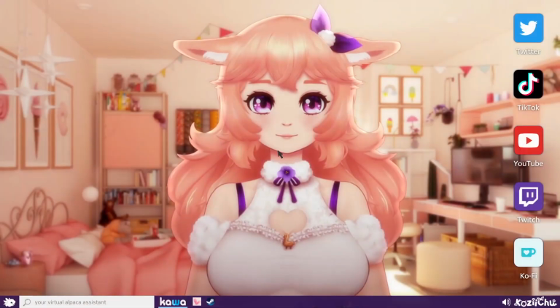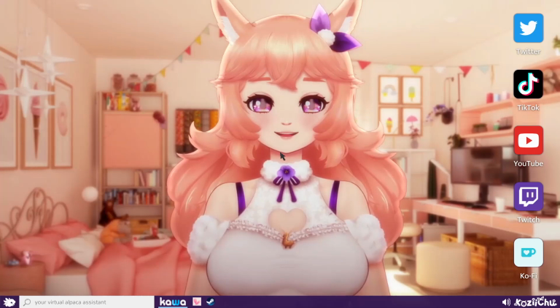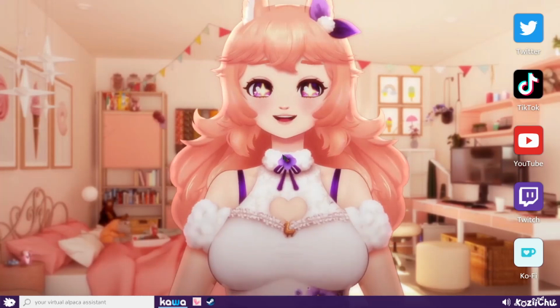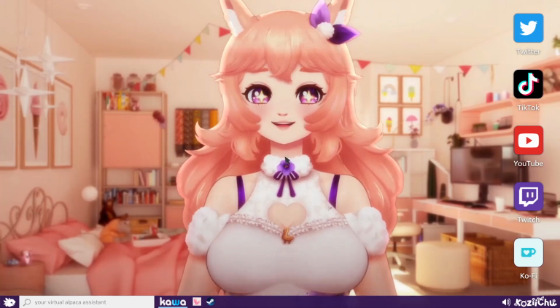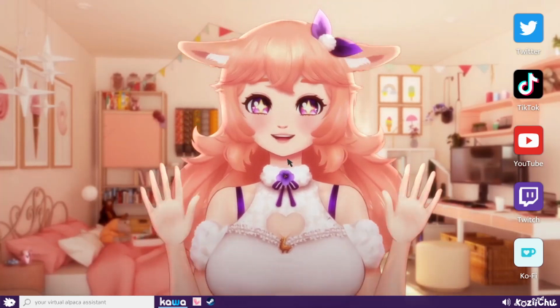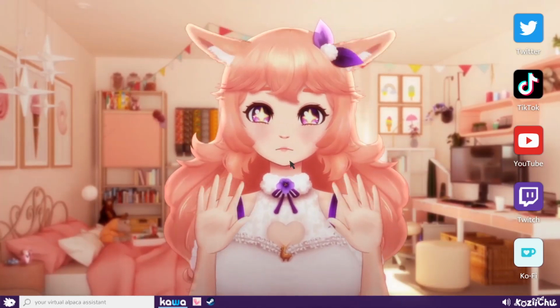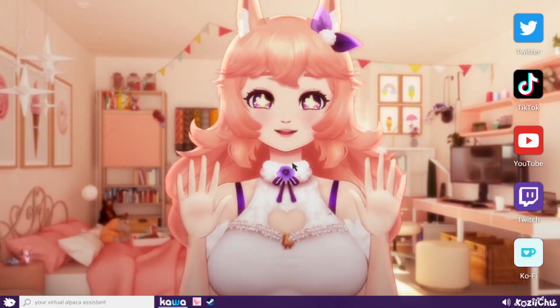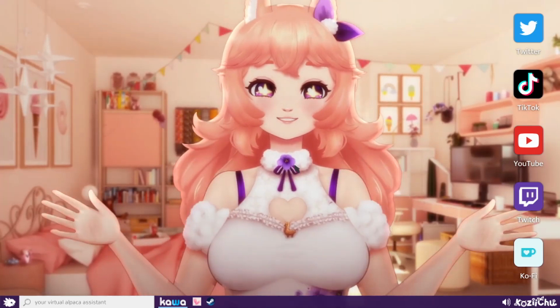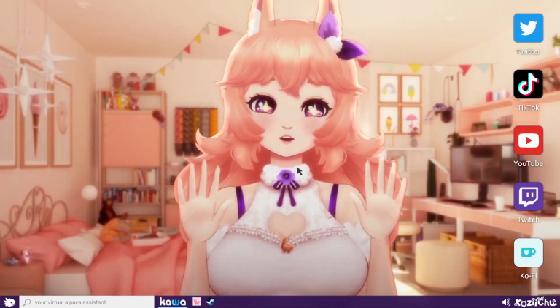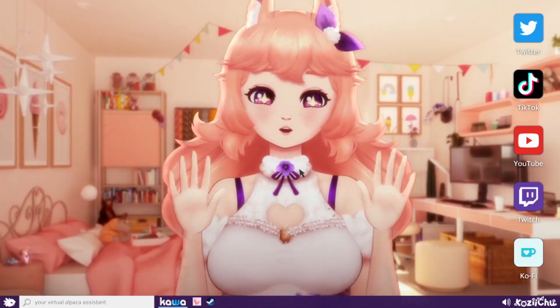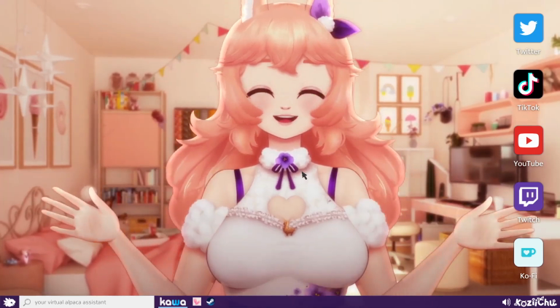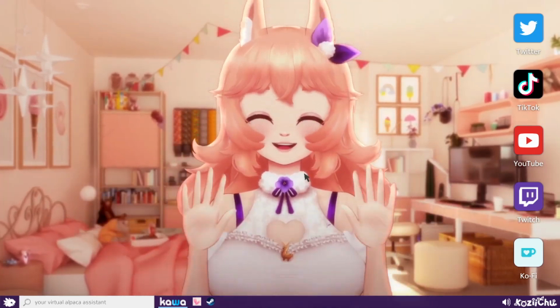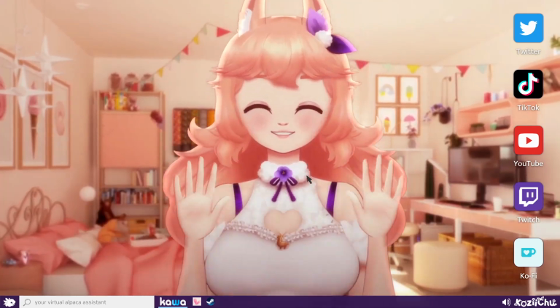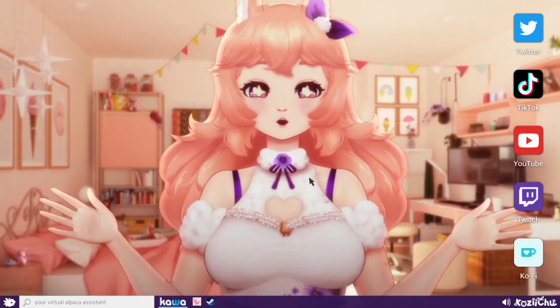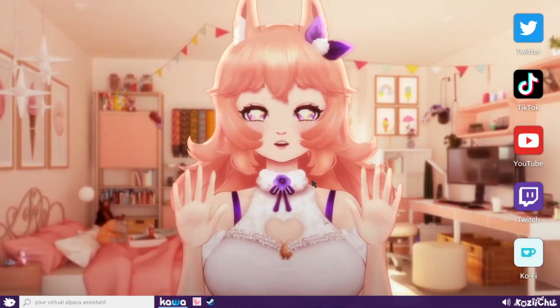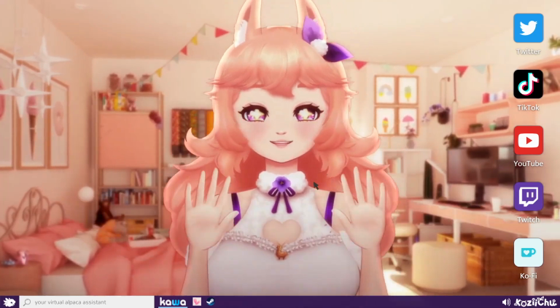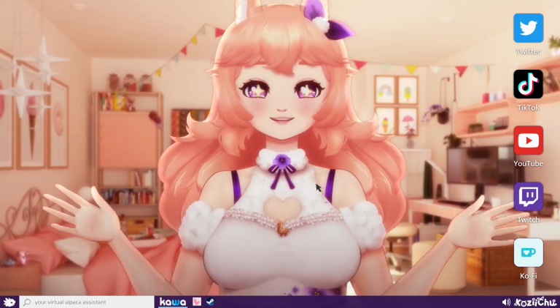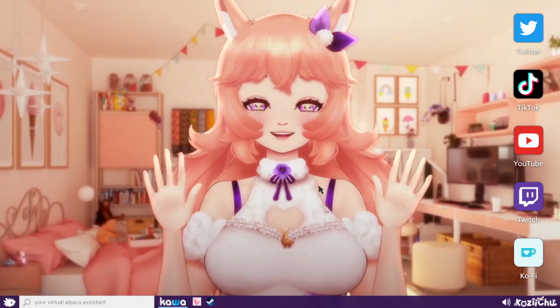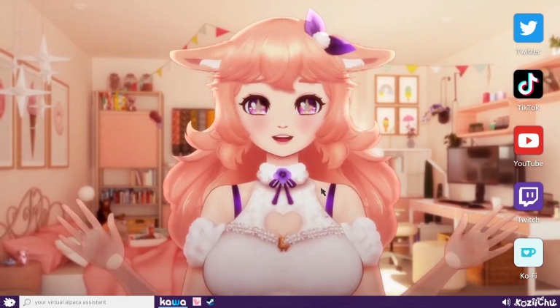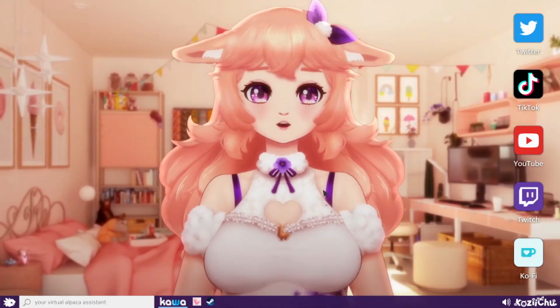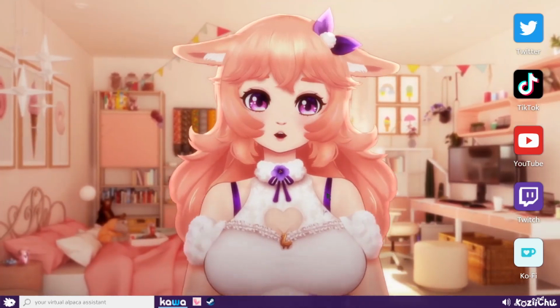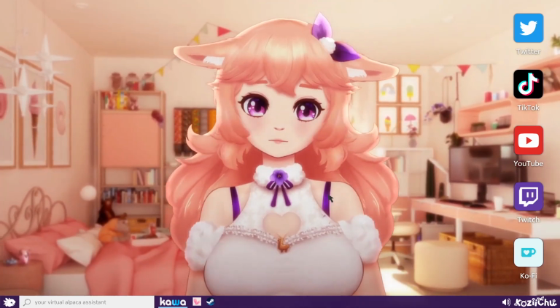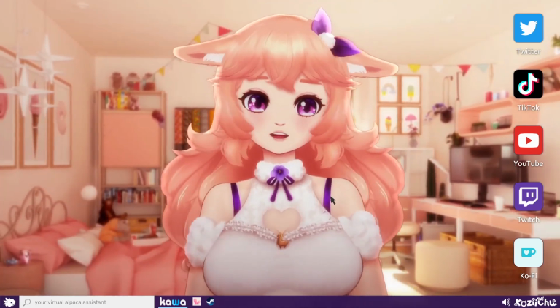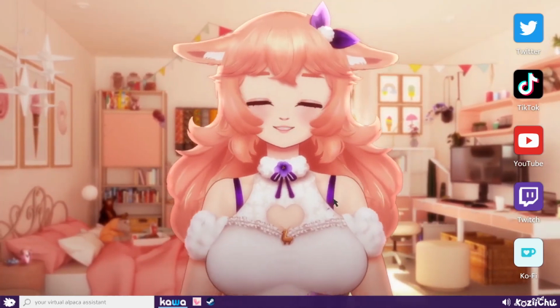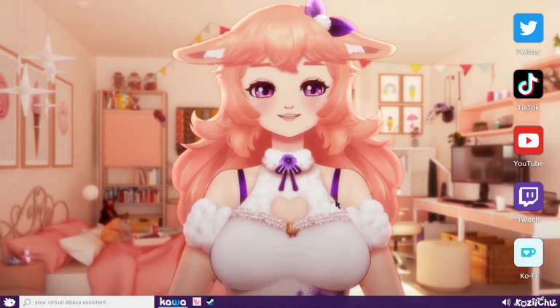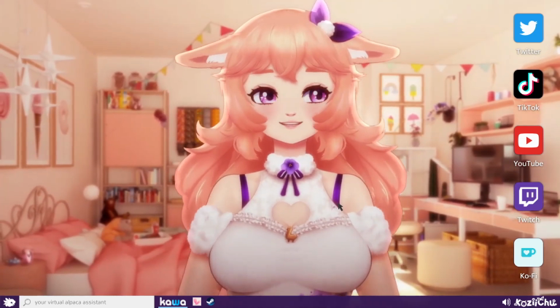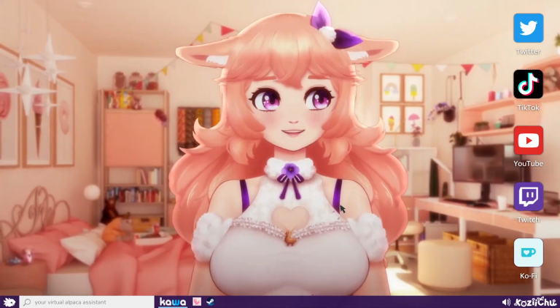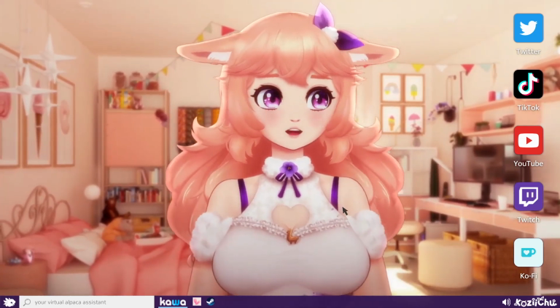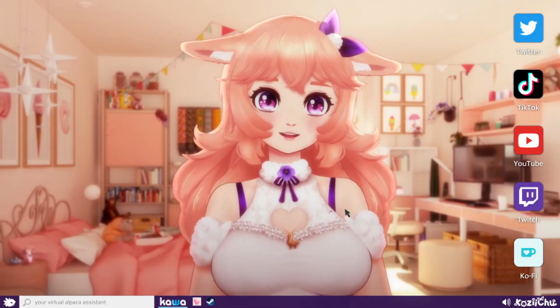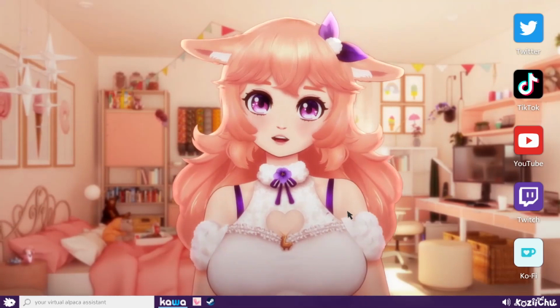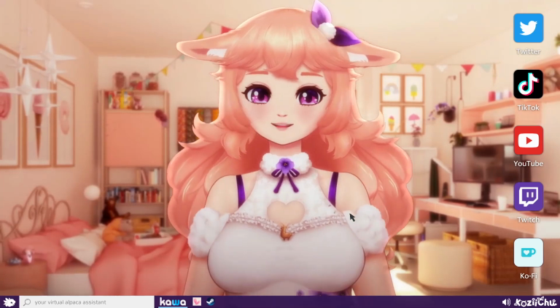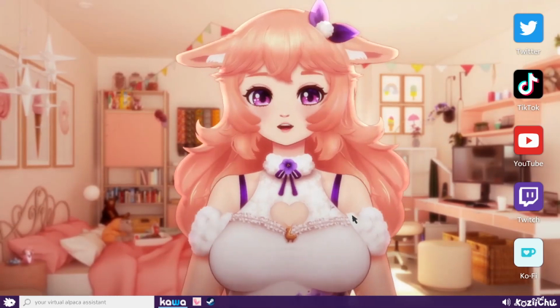Hey, I missed you! Hey, I know what you're thinking. Another model? Another version of Cozy?